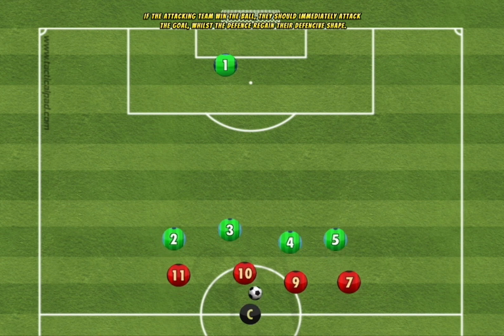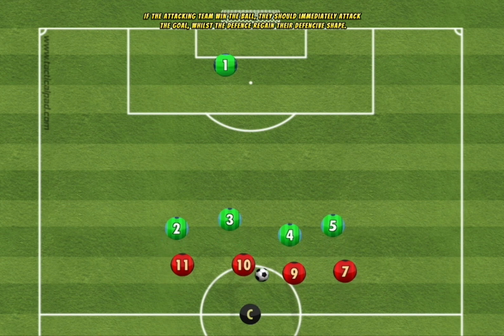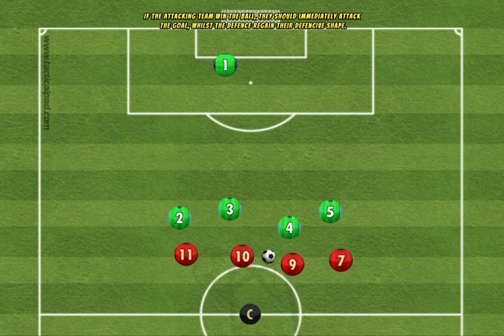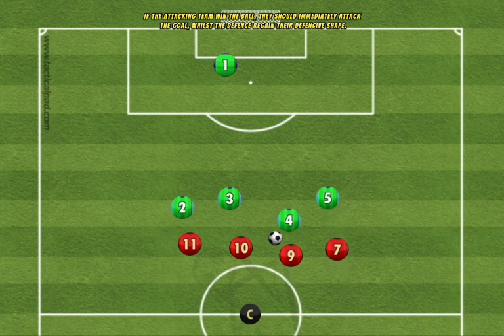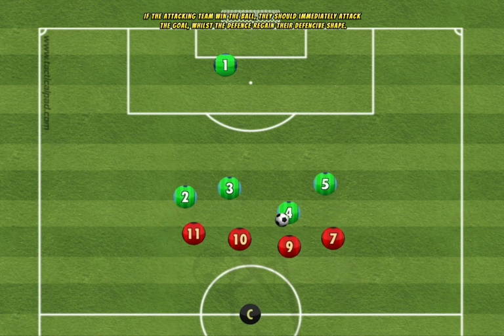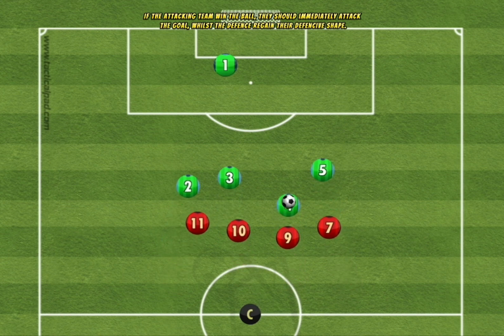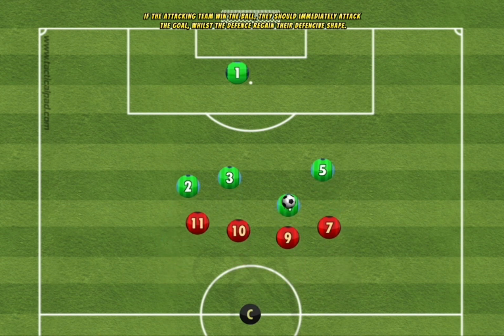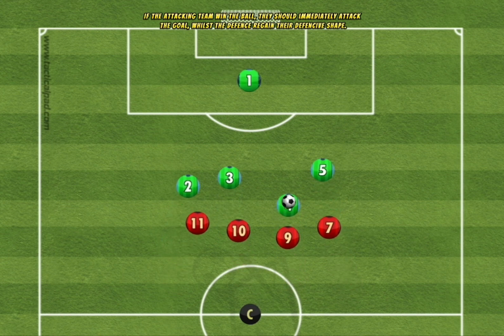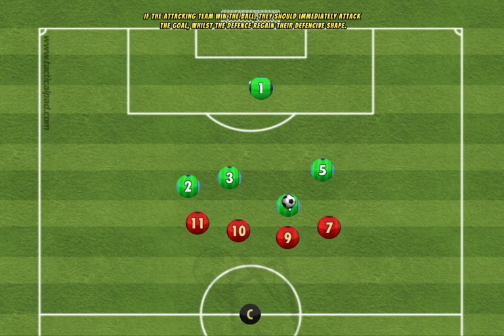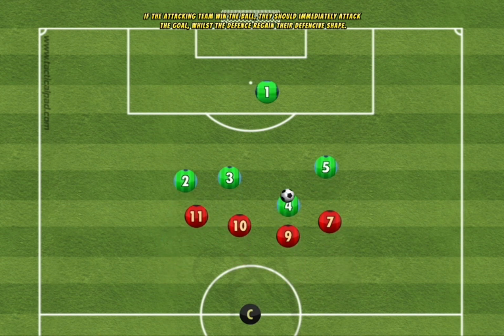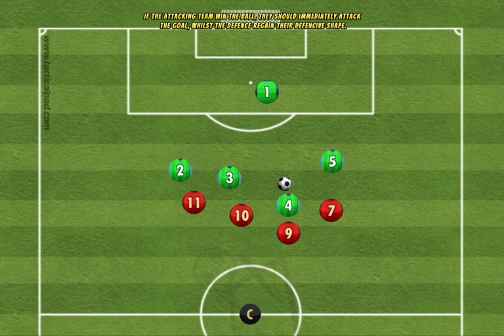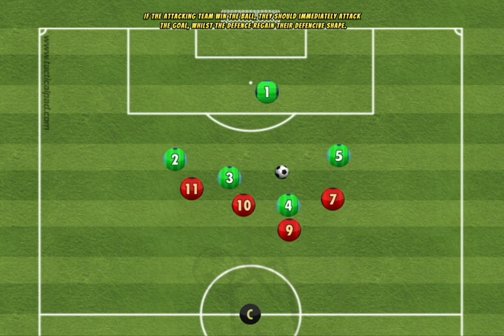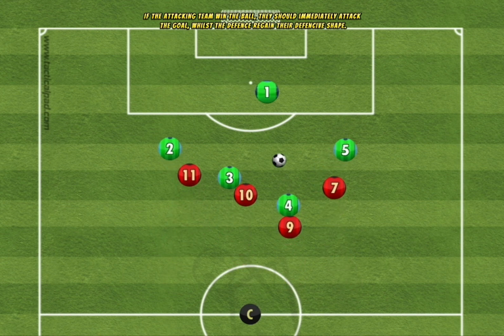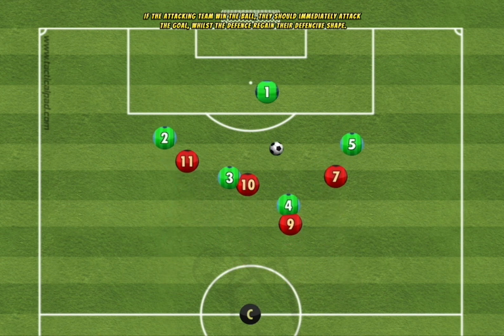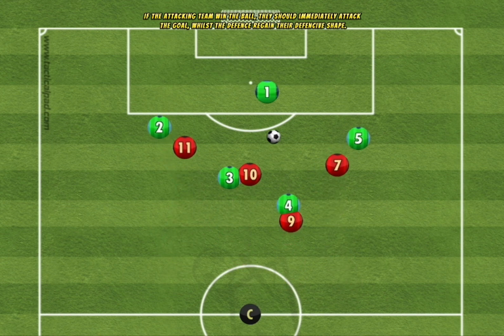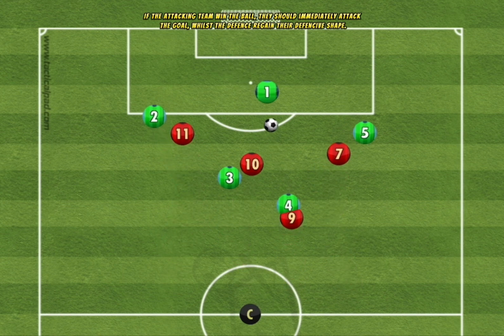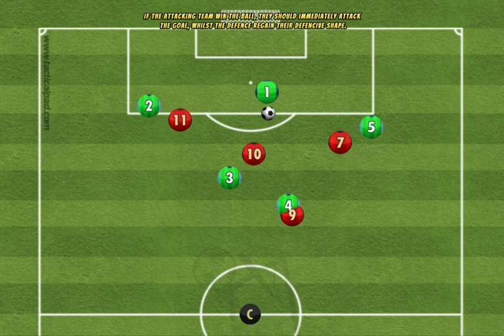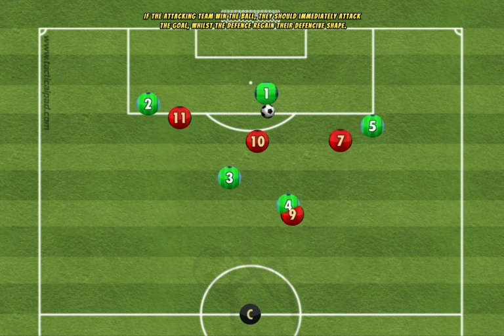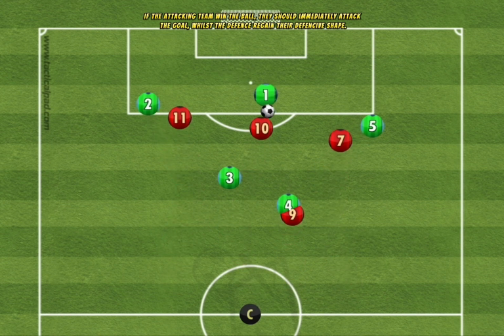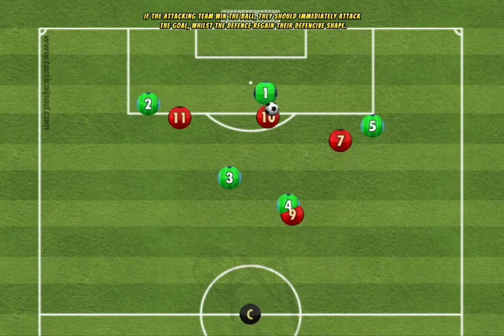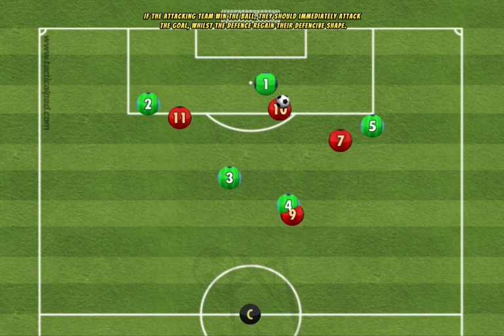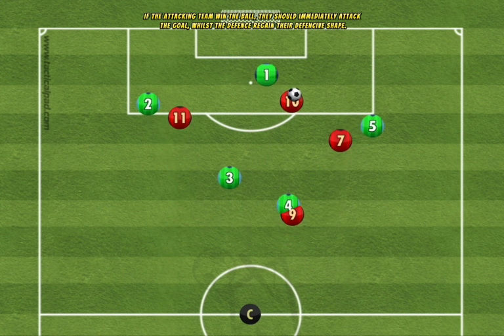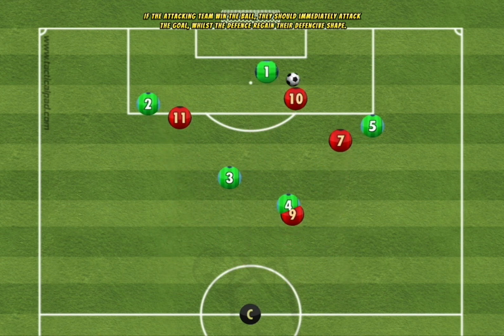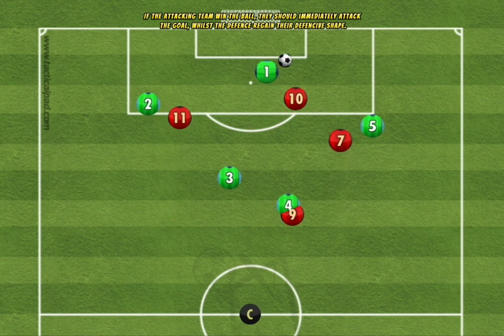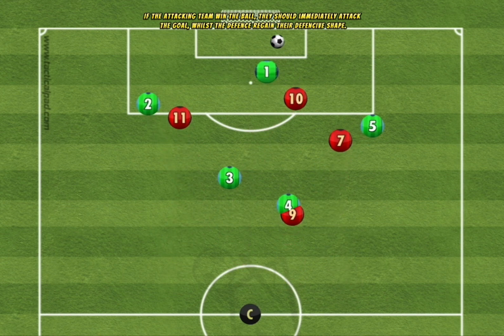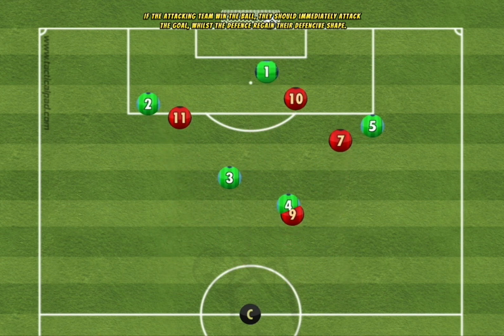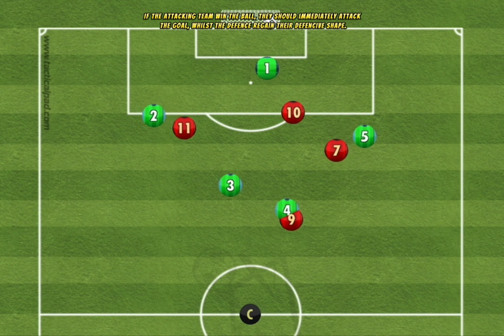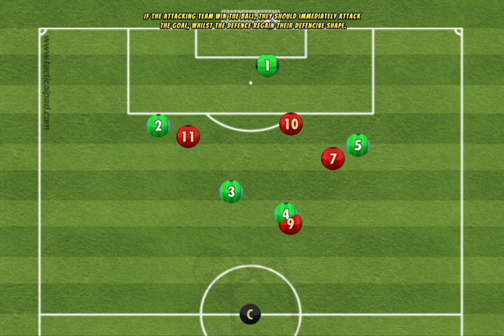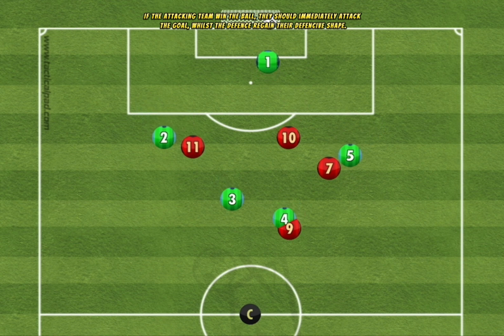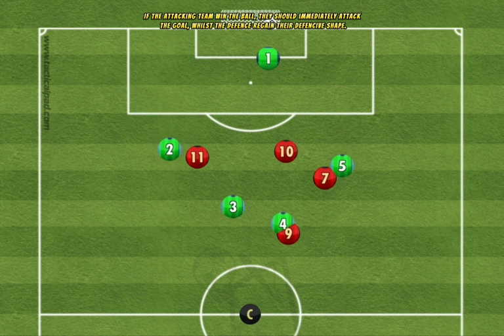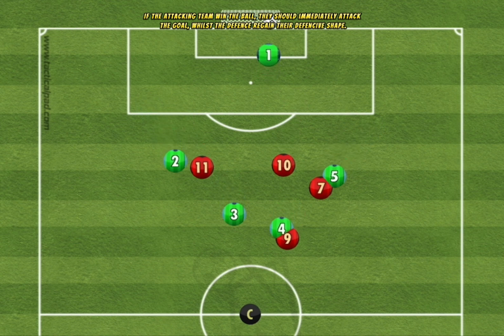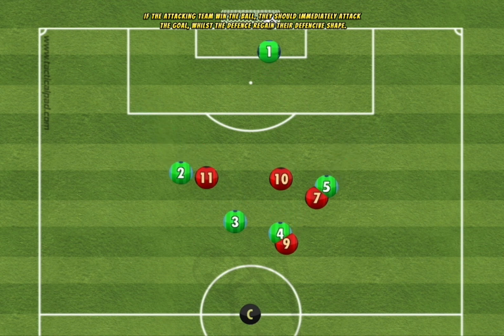If the attacking team win the ball, they should immediately attack the goal, whilst the defense regain their defensive shape.